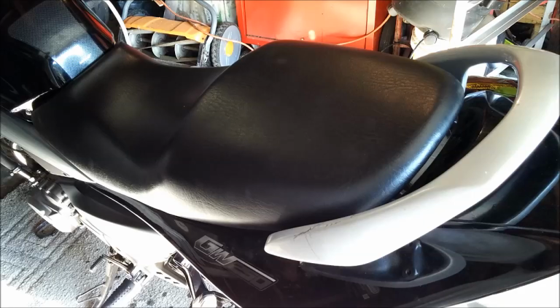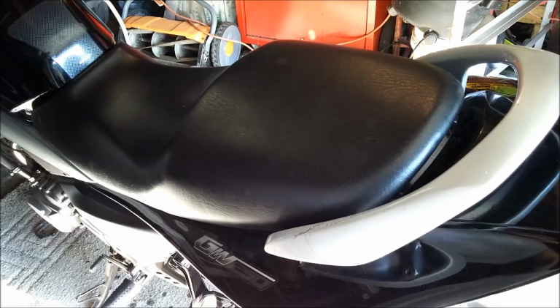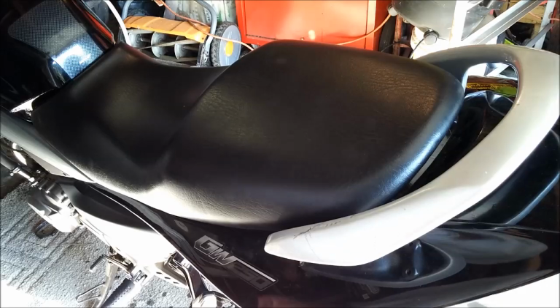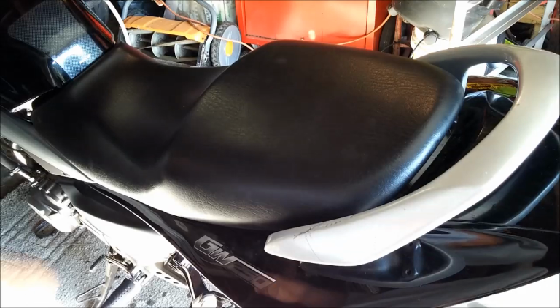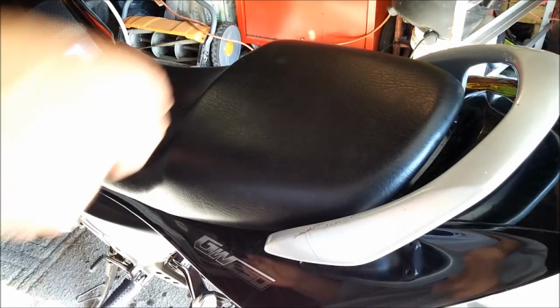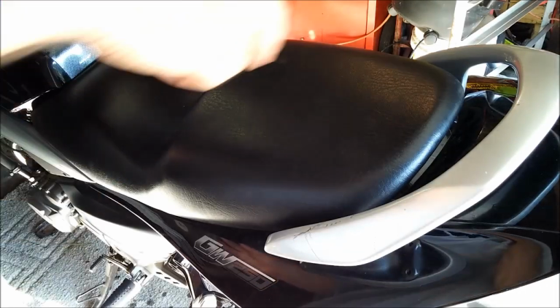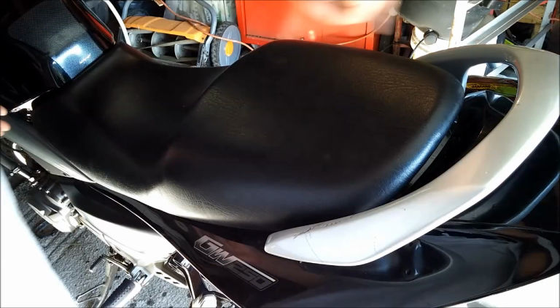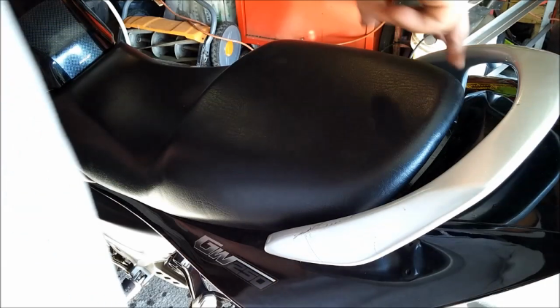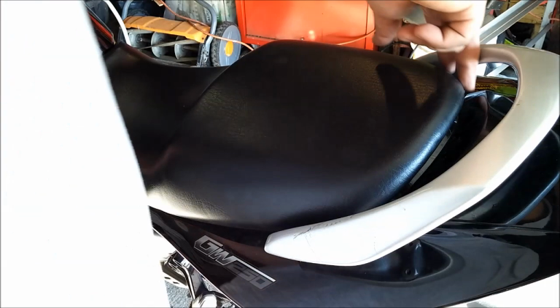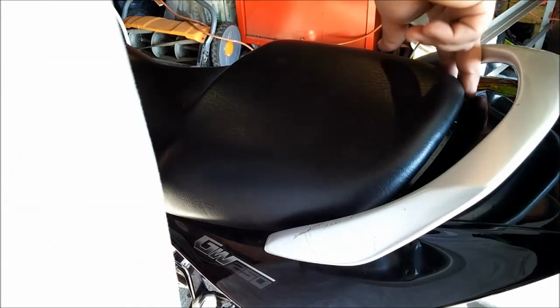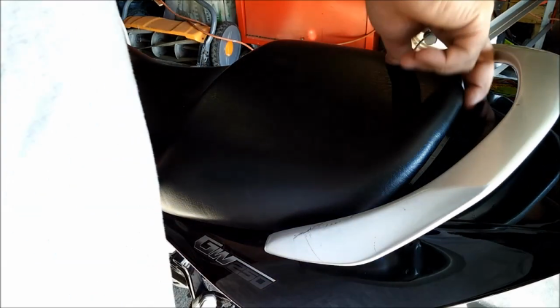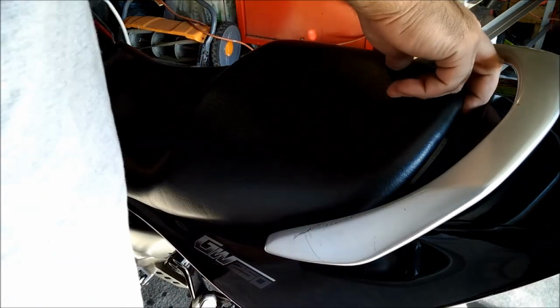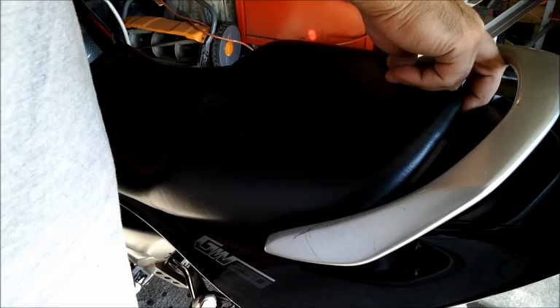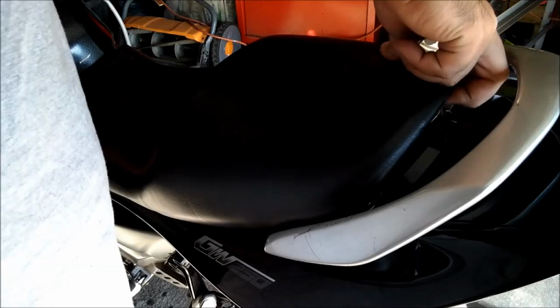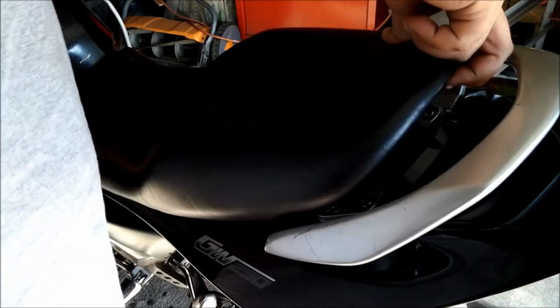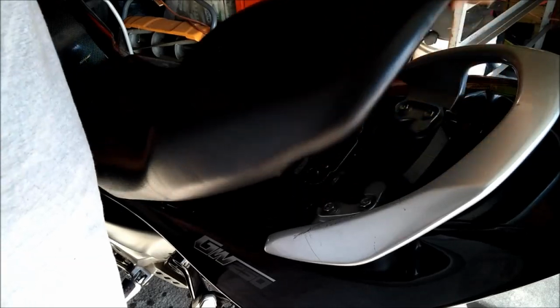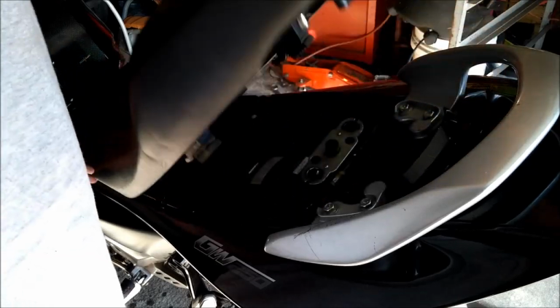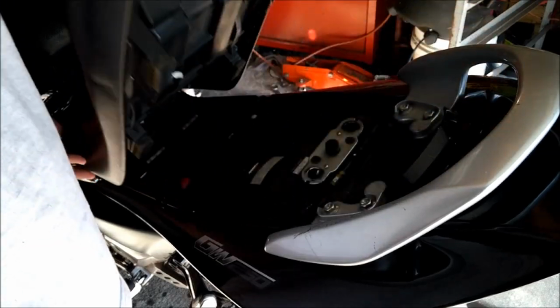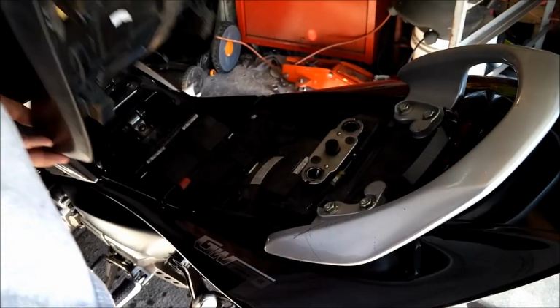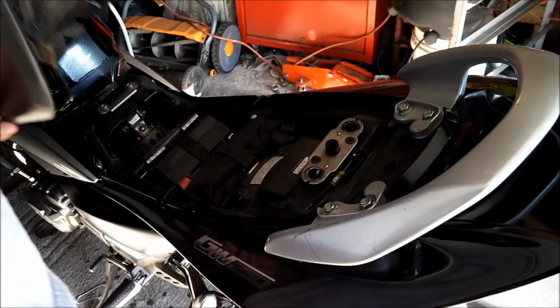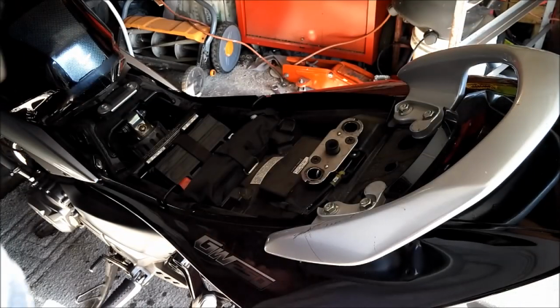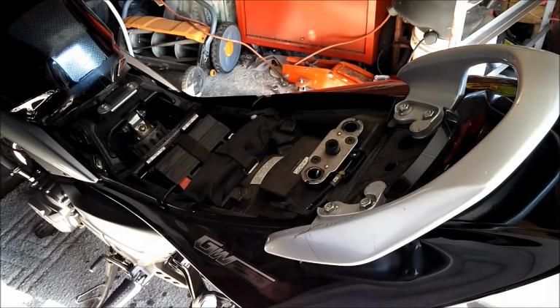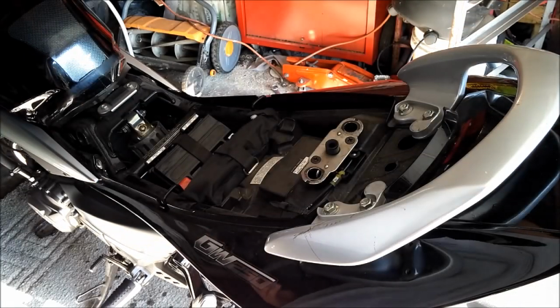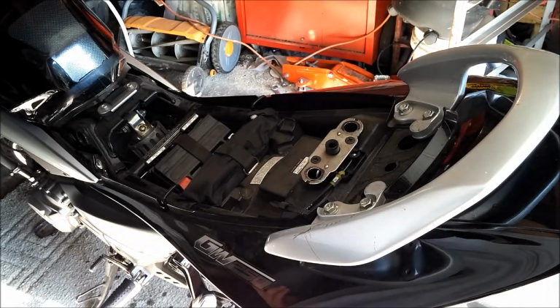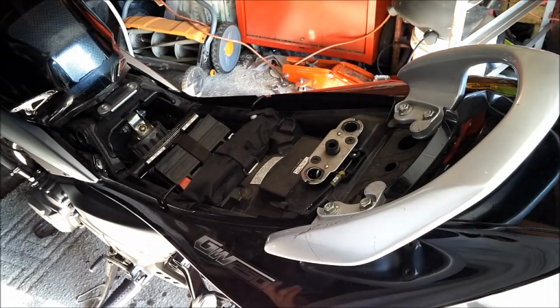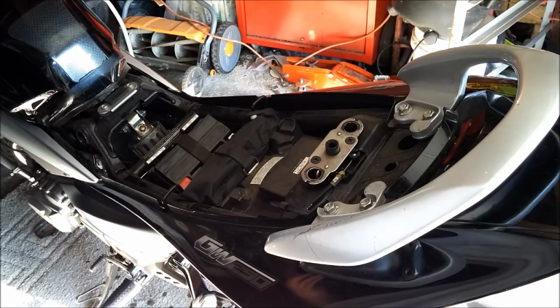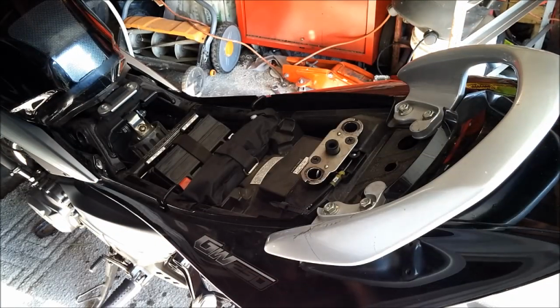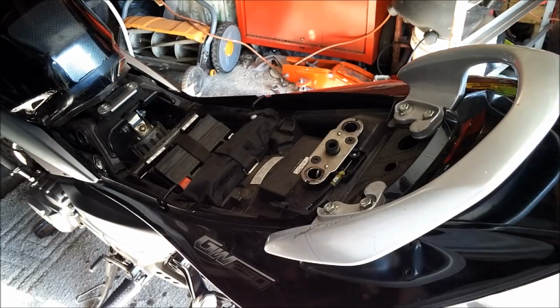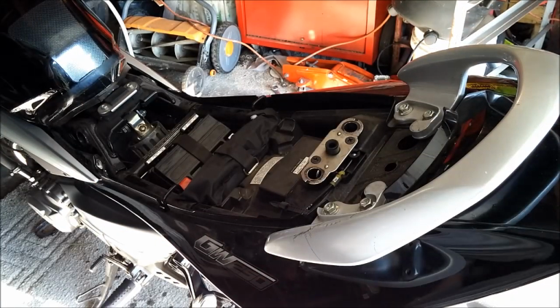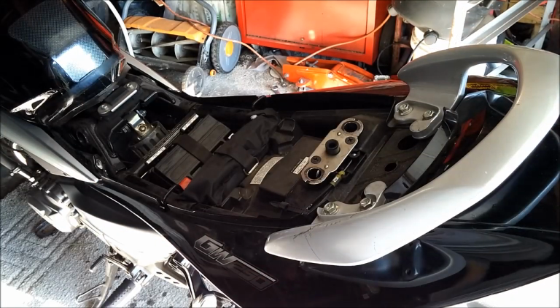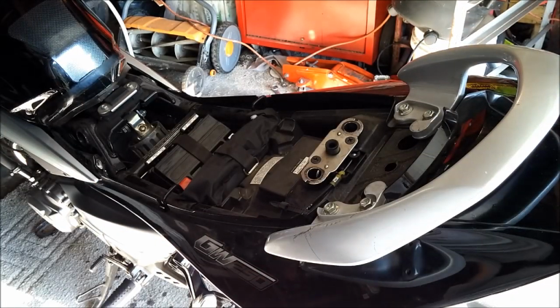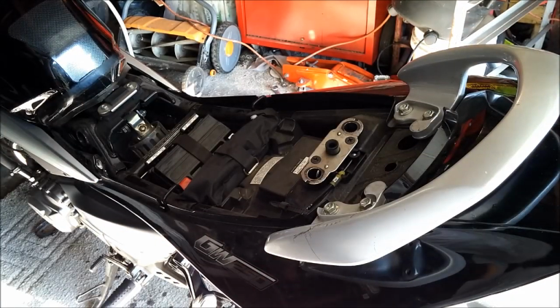The first thing you want to do is just stick your key in from the bottom and get rid of this seat. Just get that out of the way now.